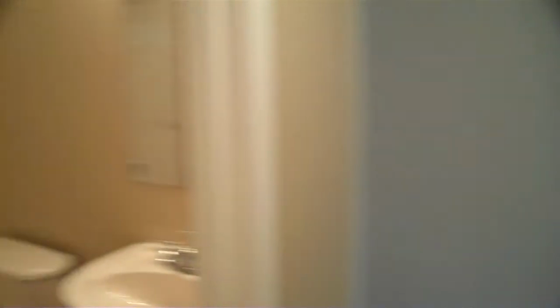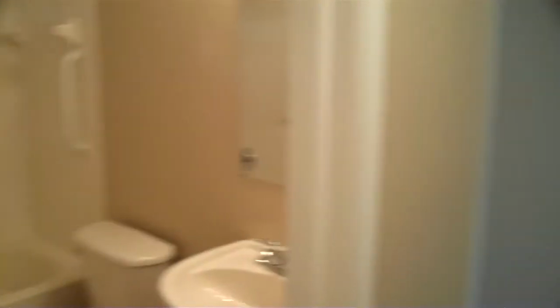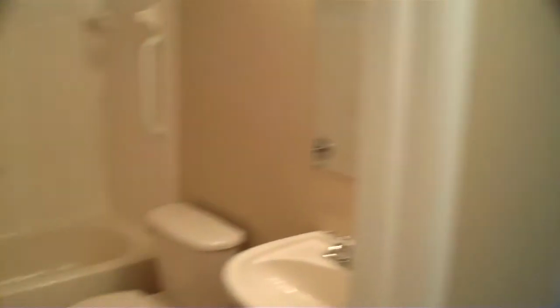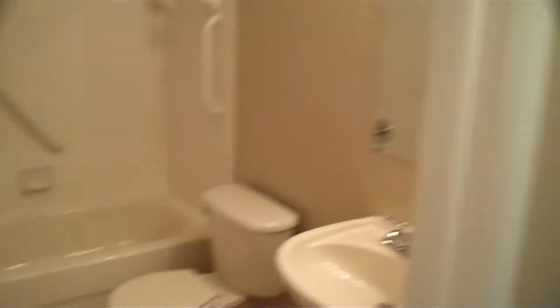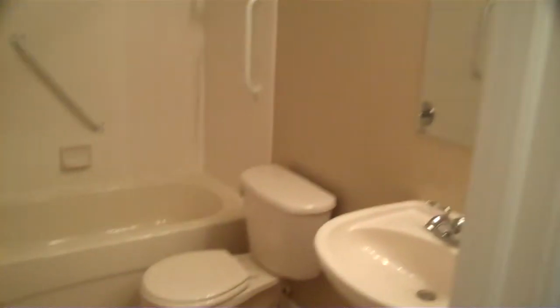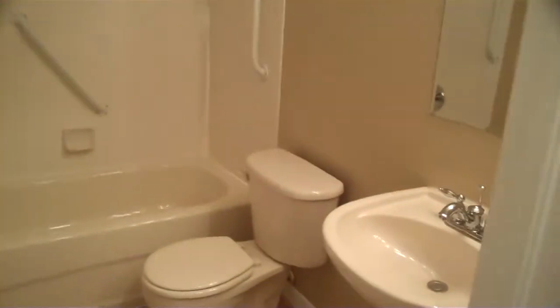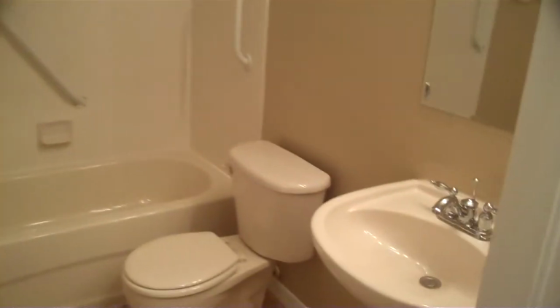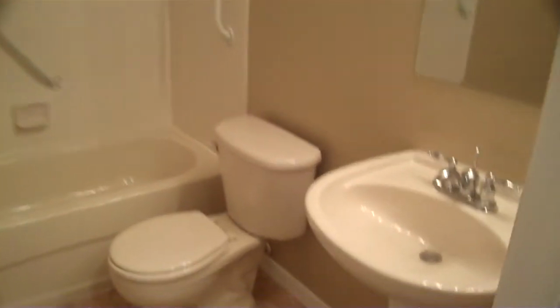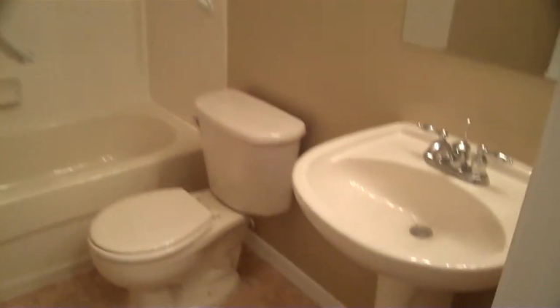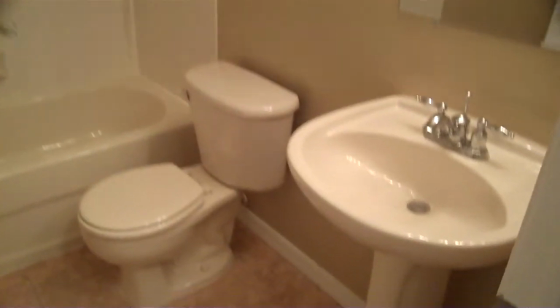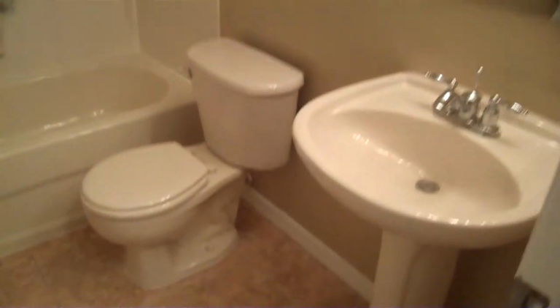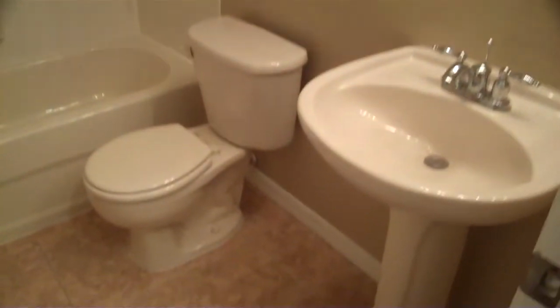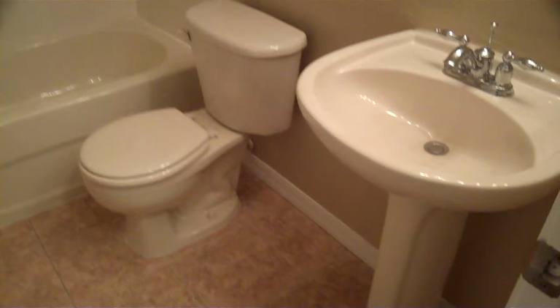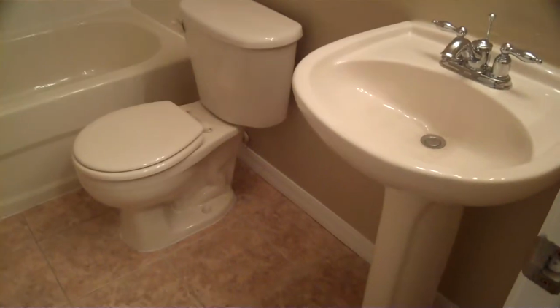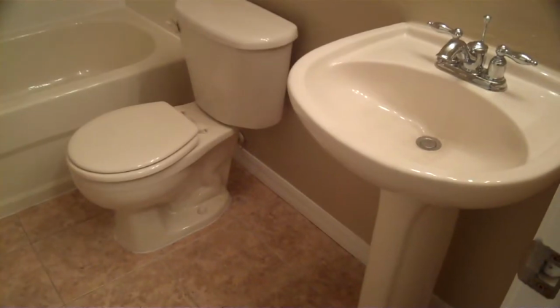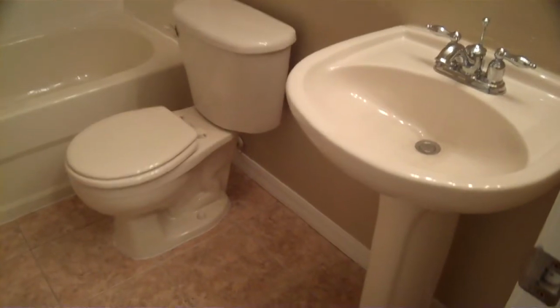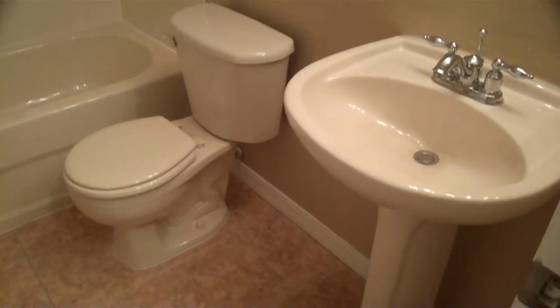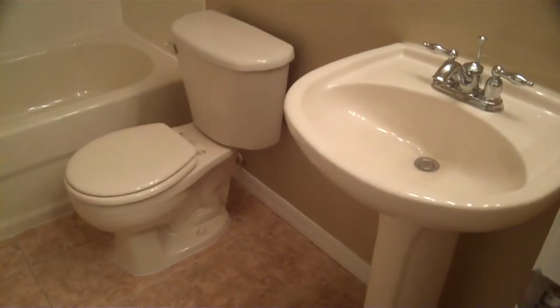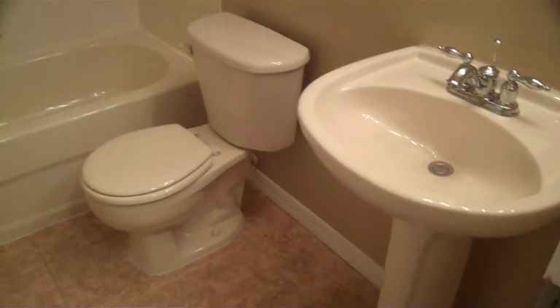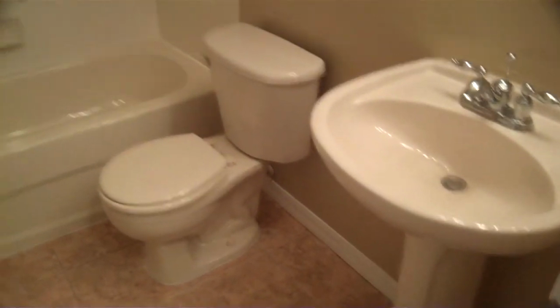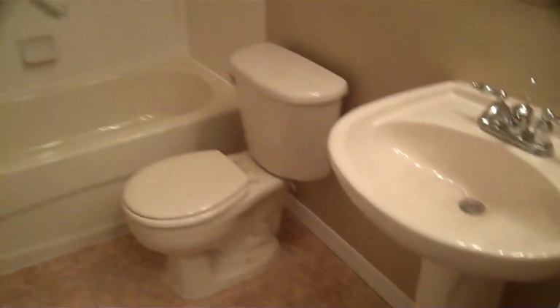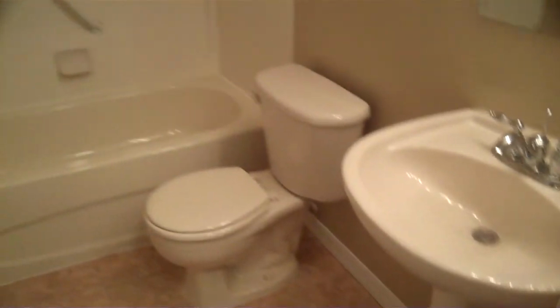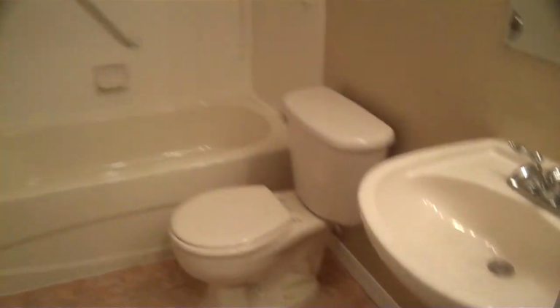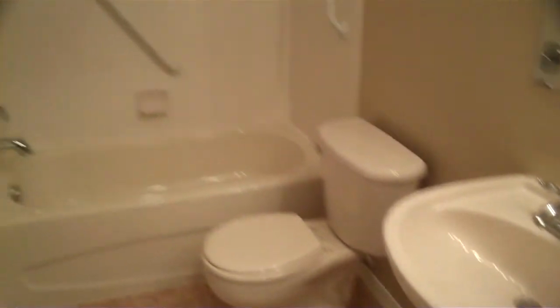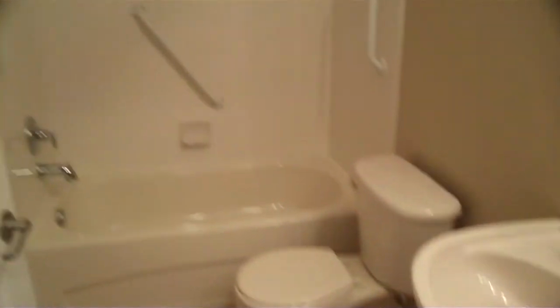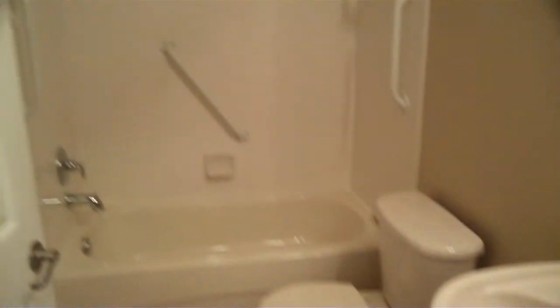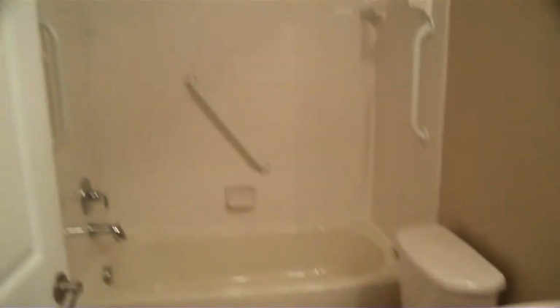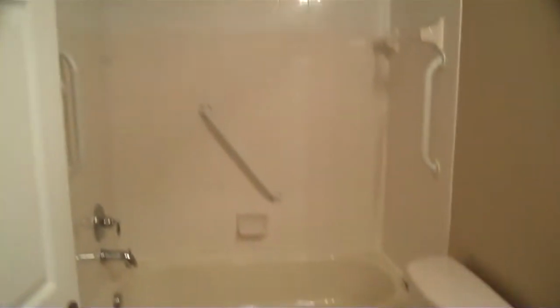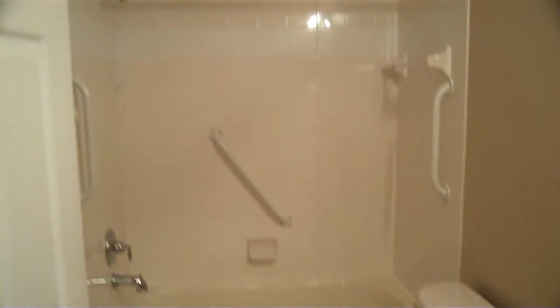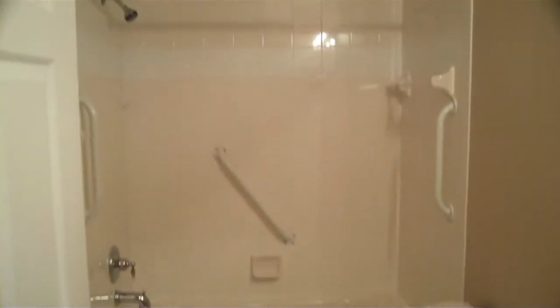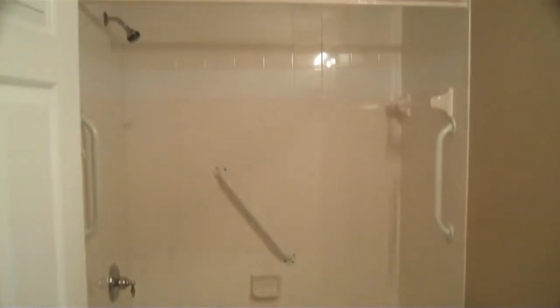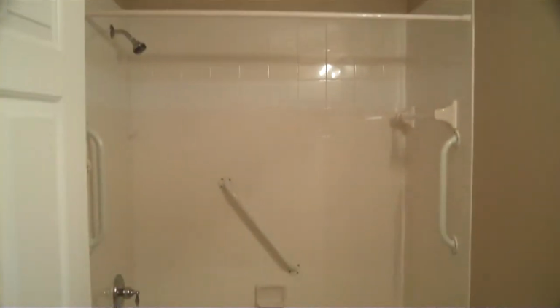This is the first floor bathroom. It's got a big tub.